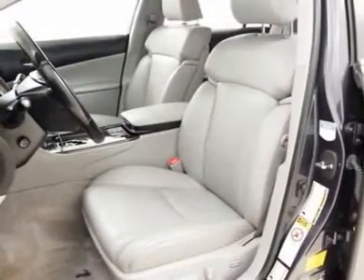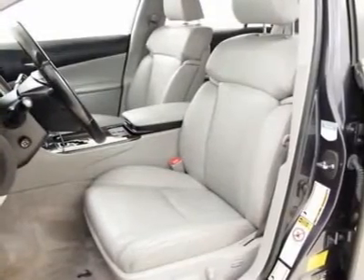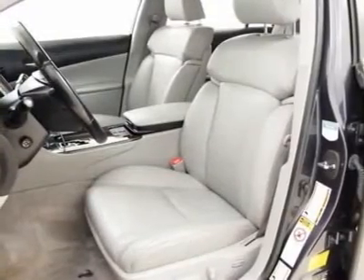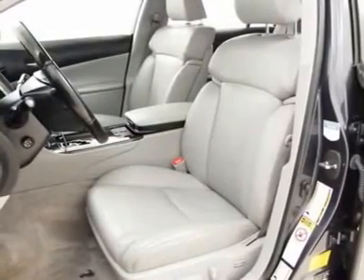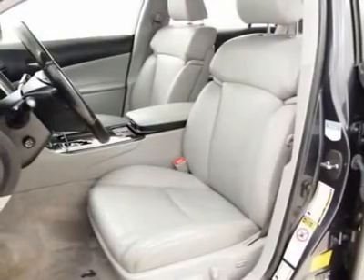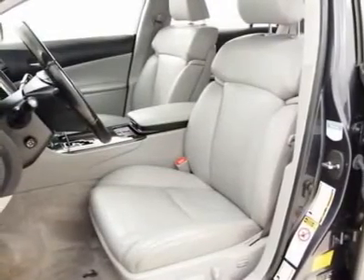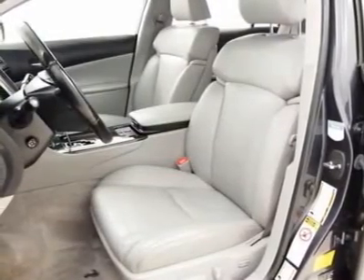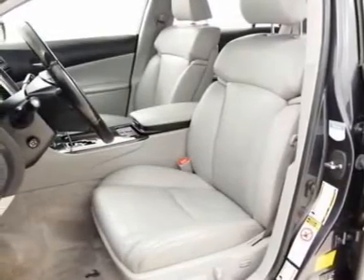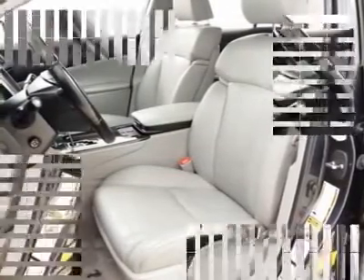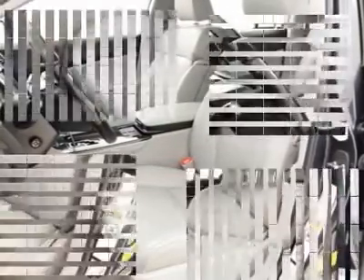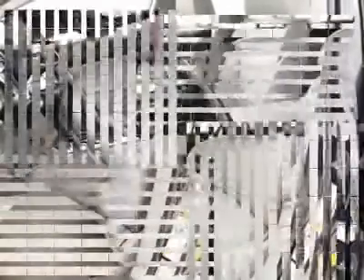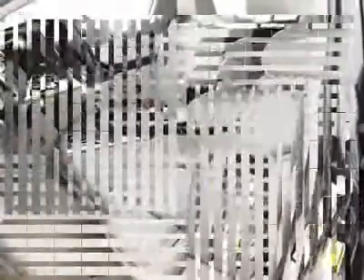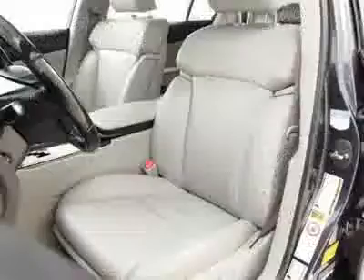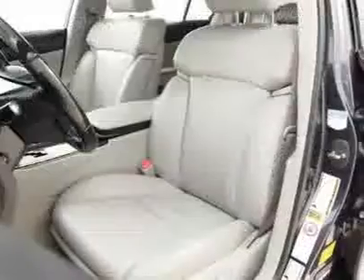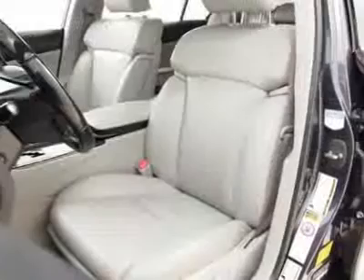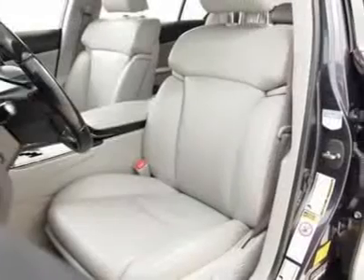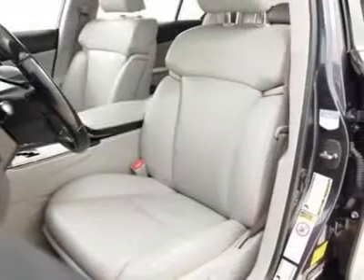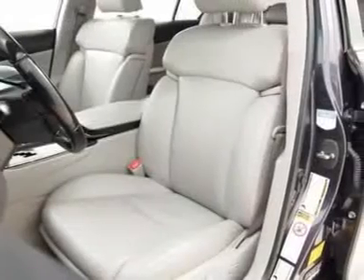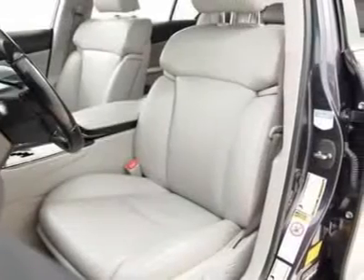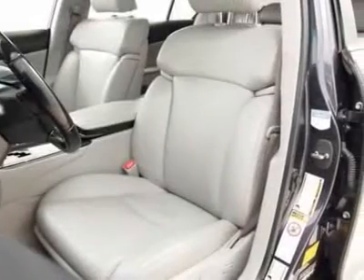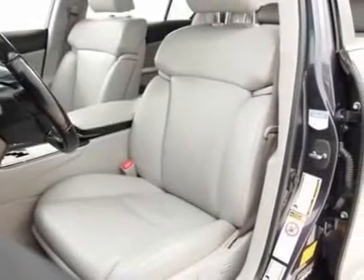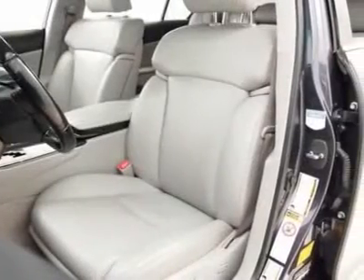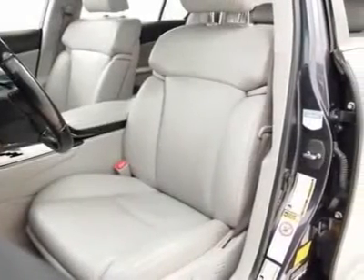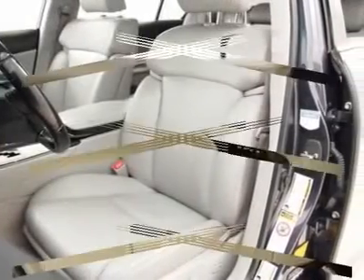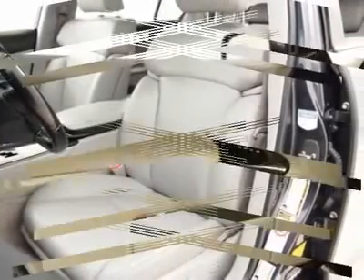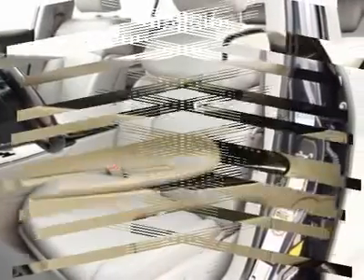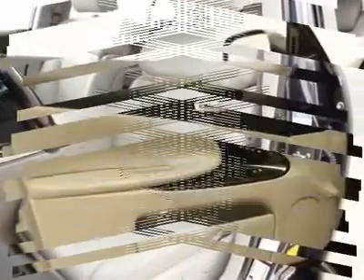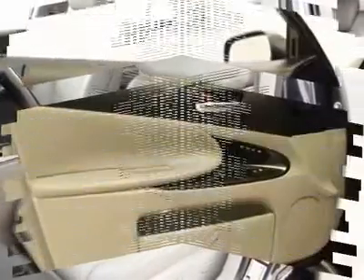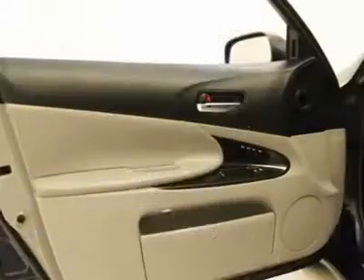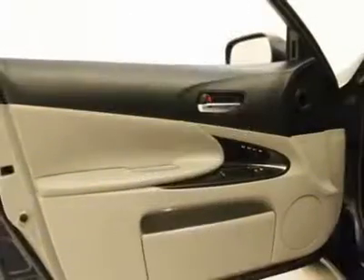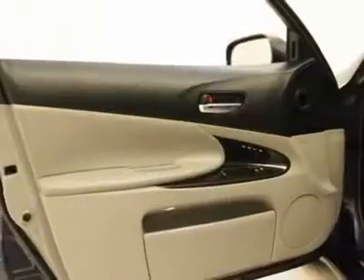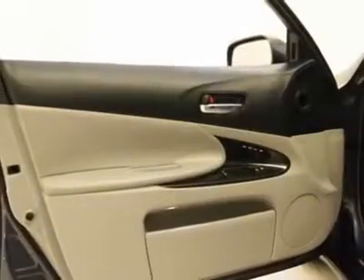See videos, get details and apply online at www.dreamcarscredit.com.